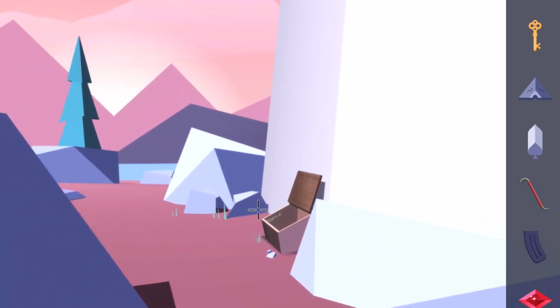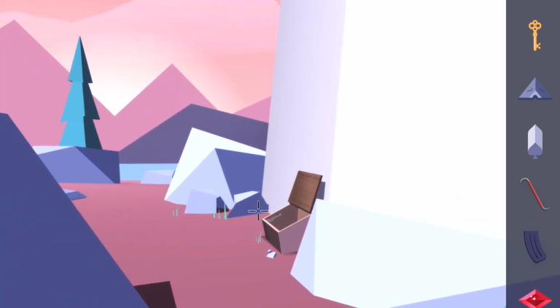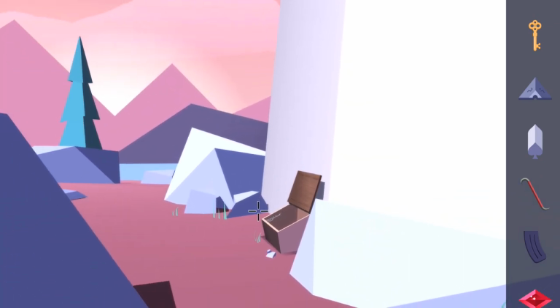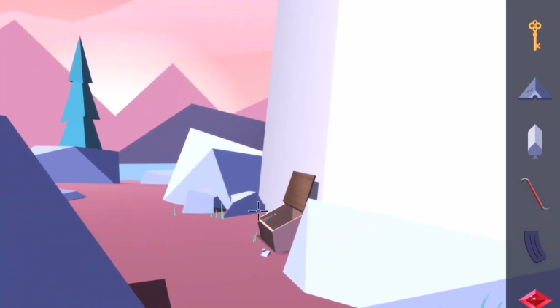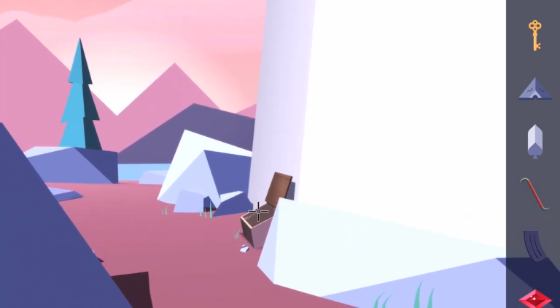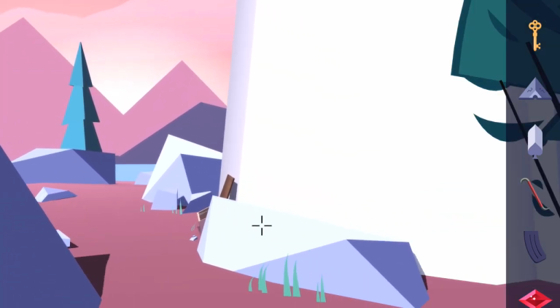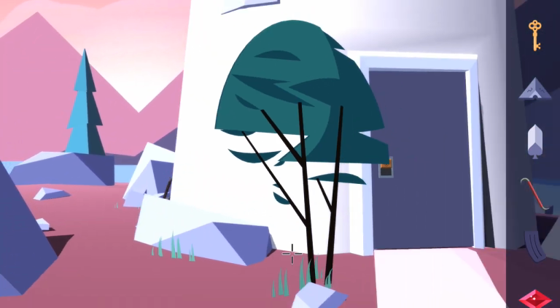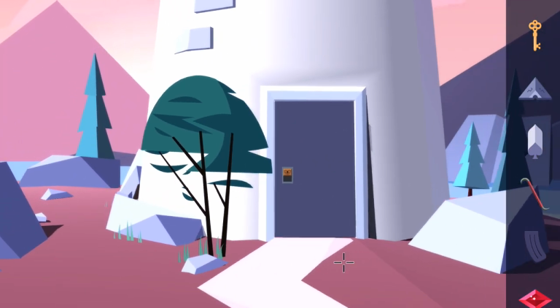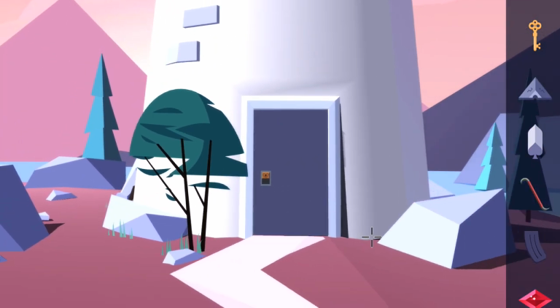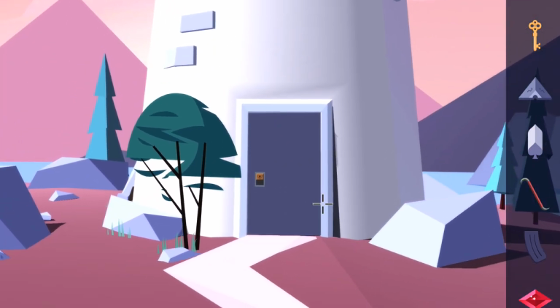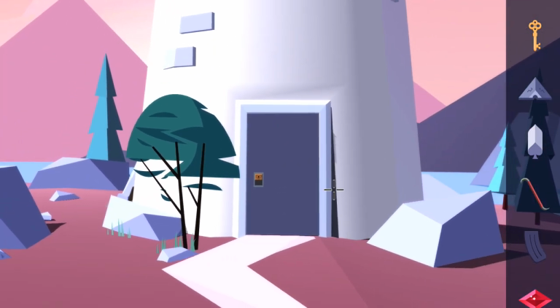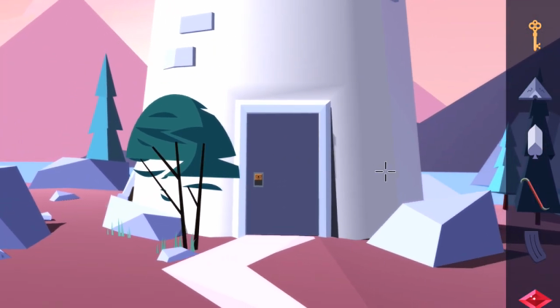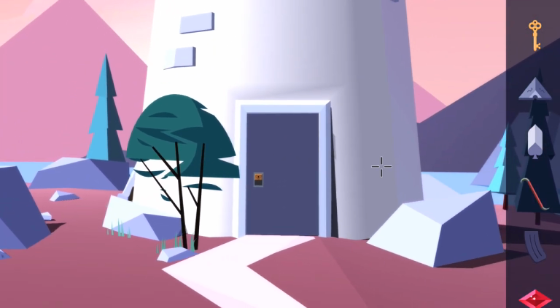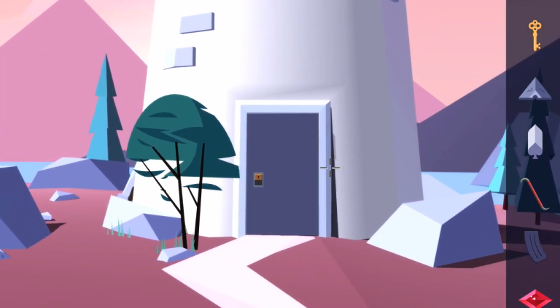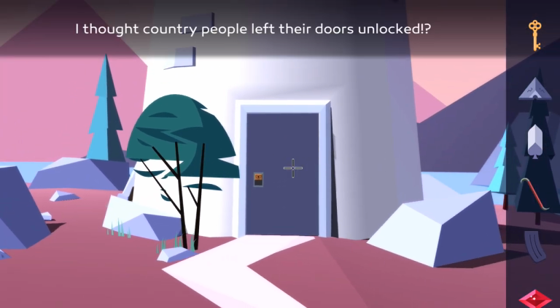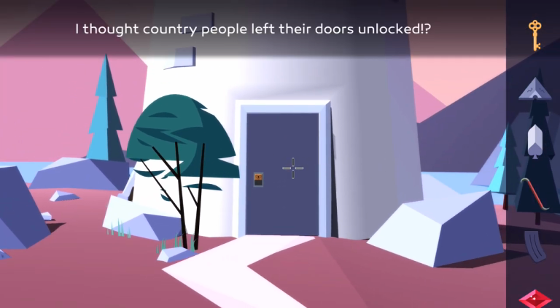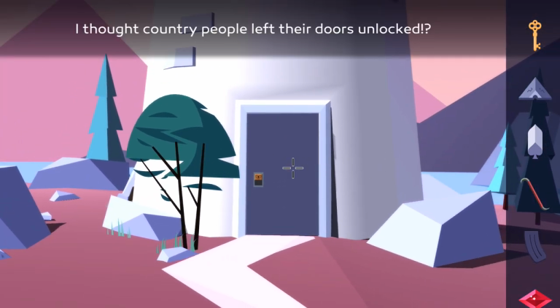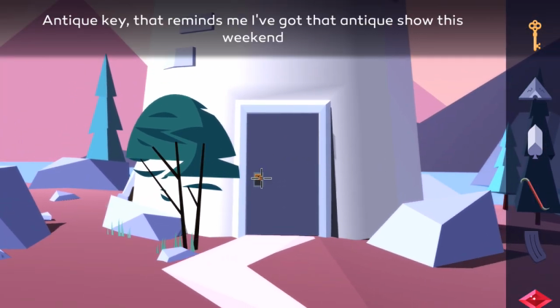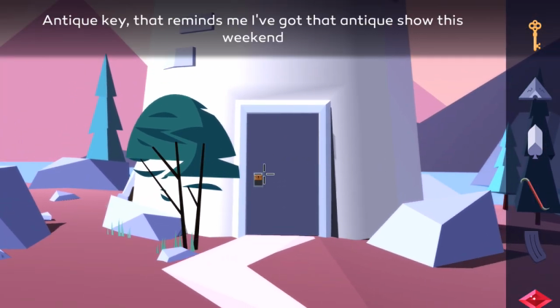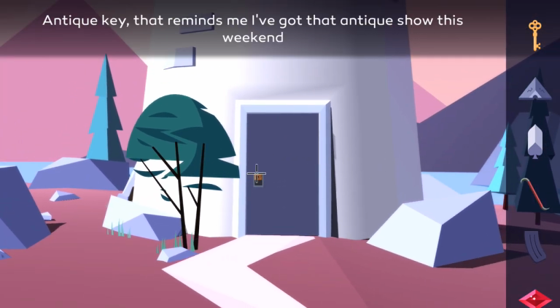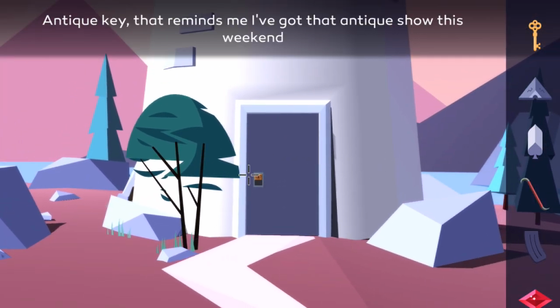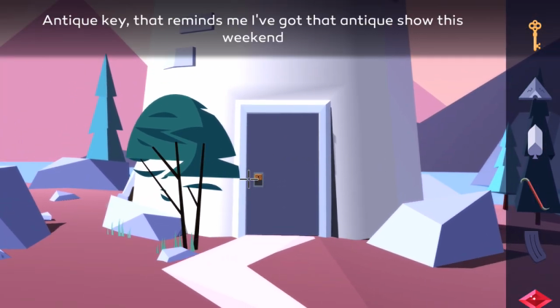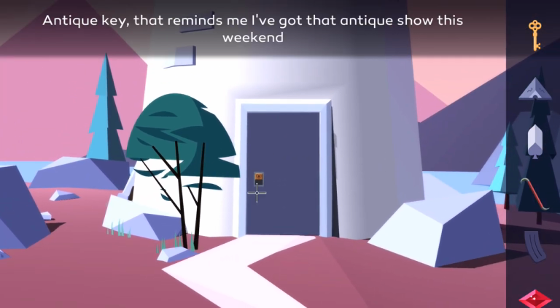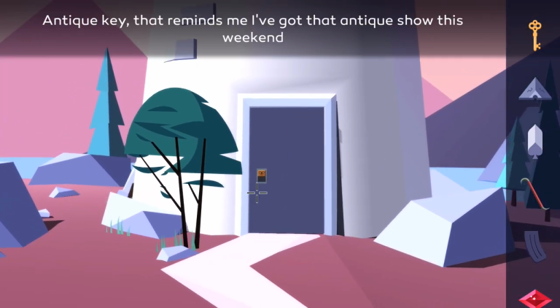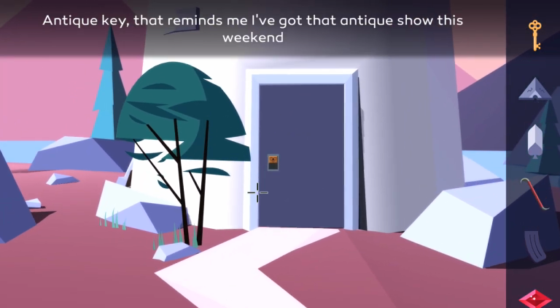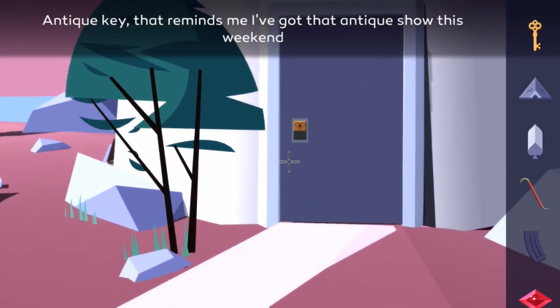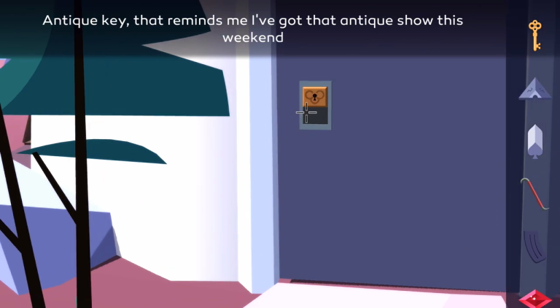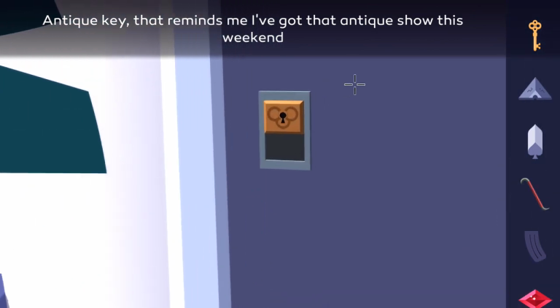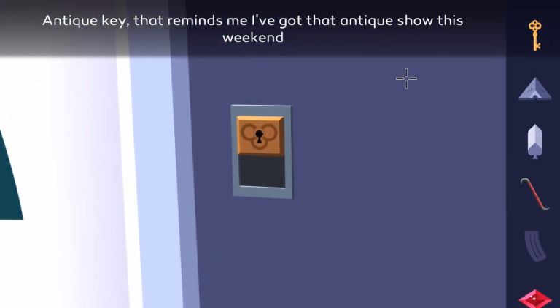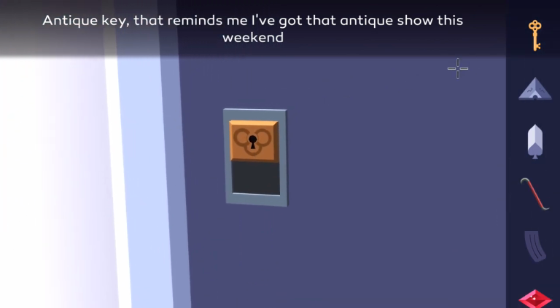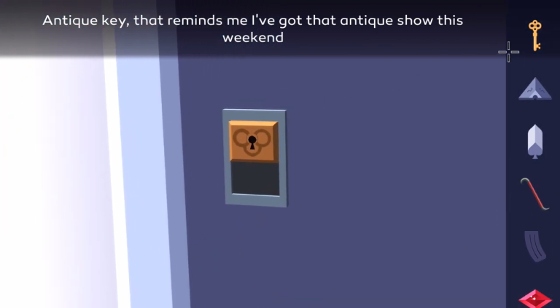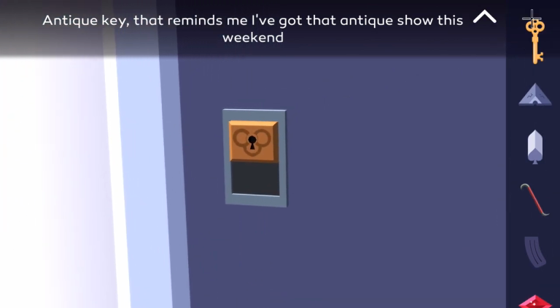Turn your attention back to the door. Now that we have the key, we can head on inside. So zoom in and then use the key on the door.